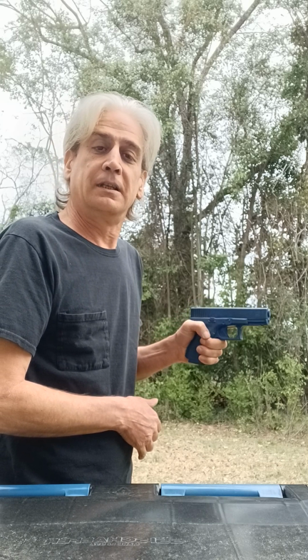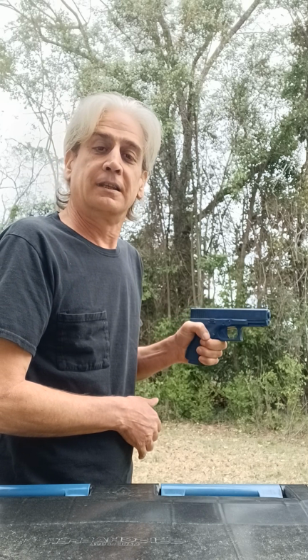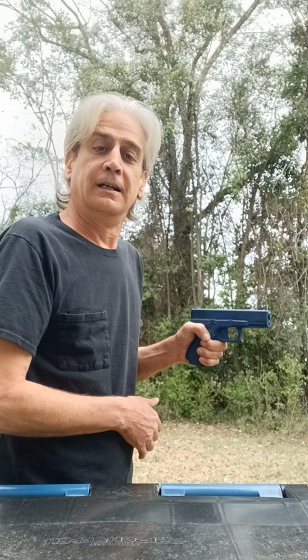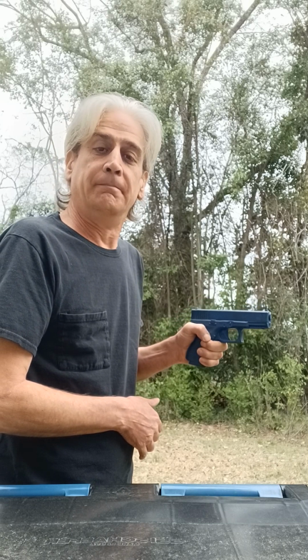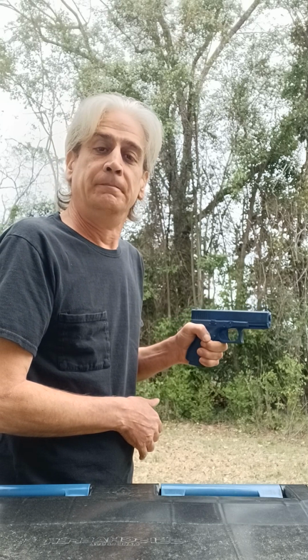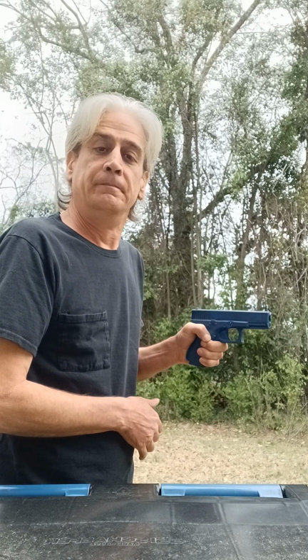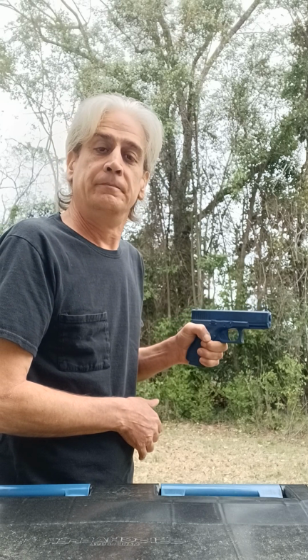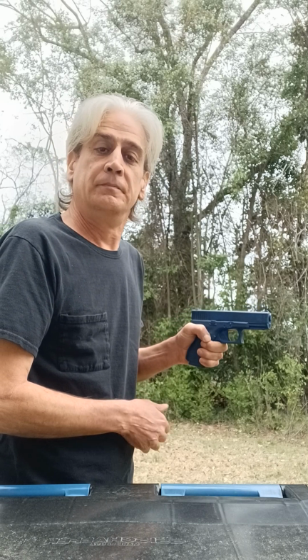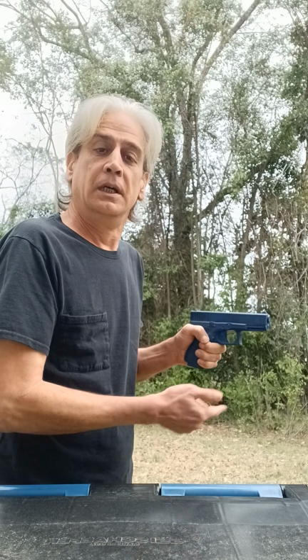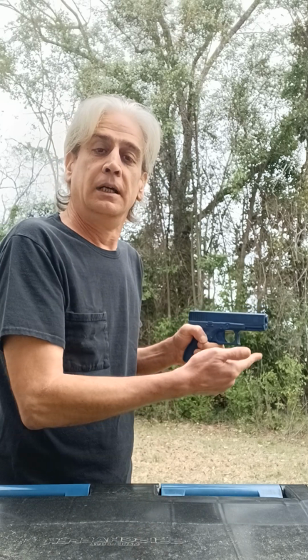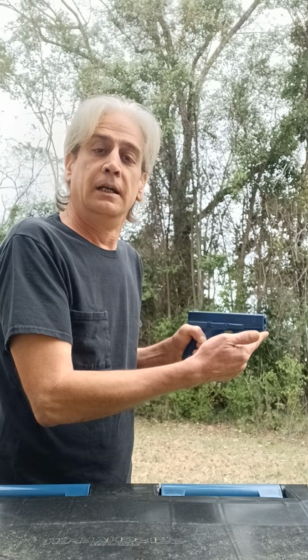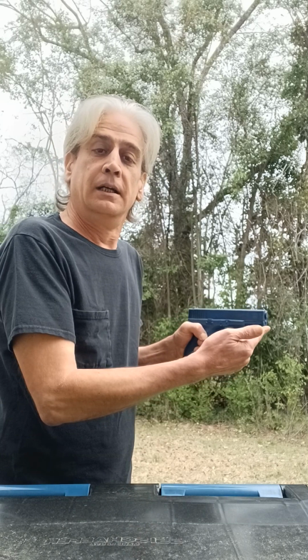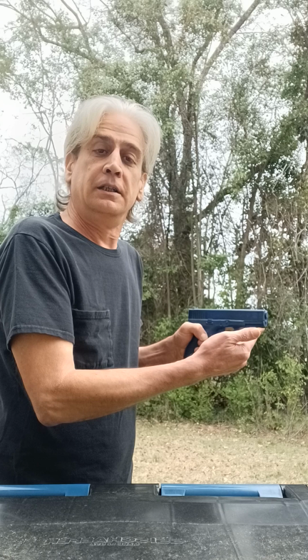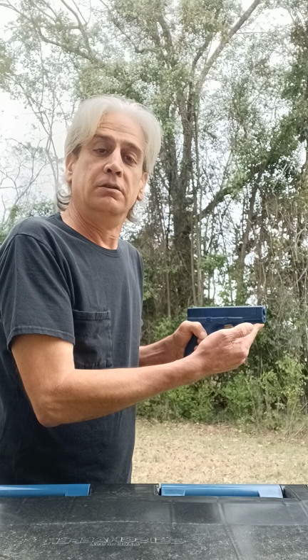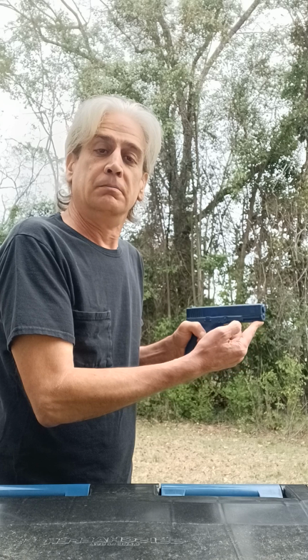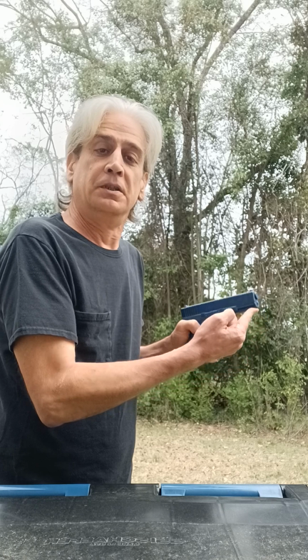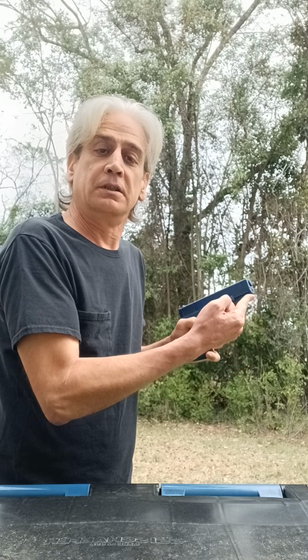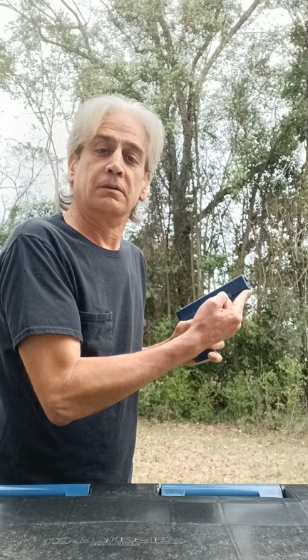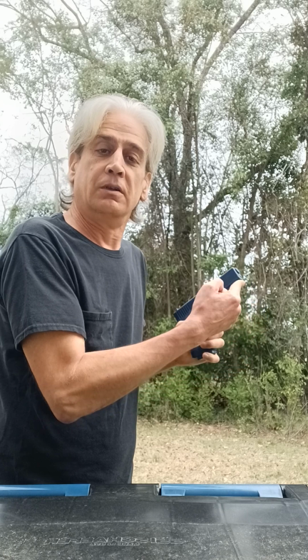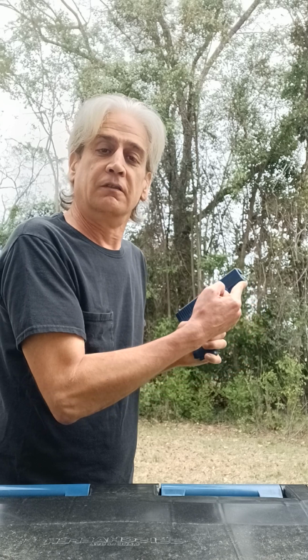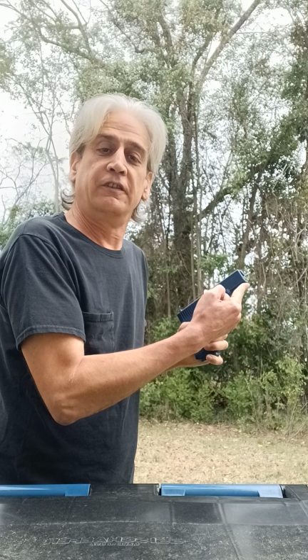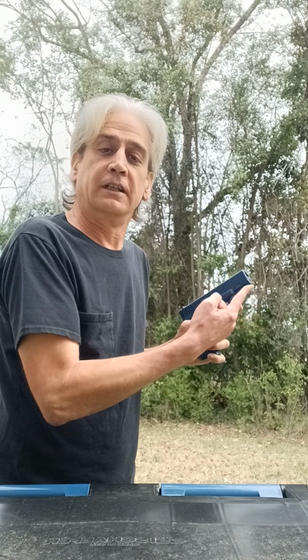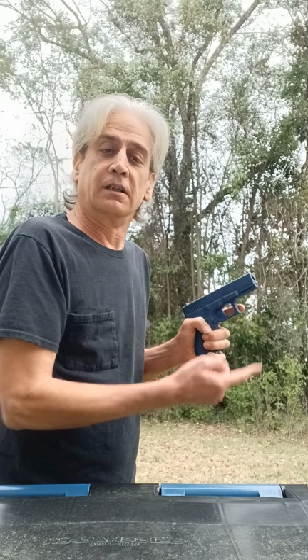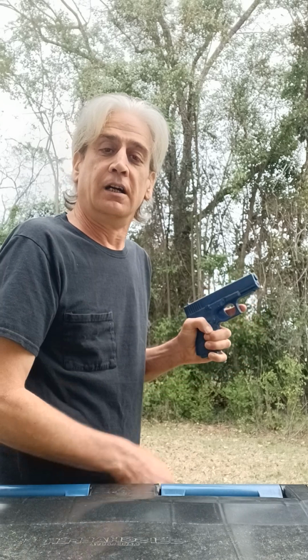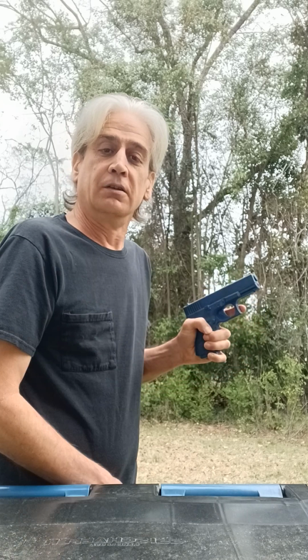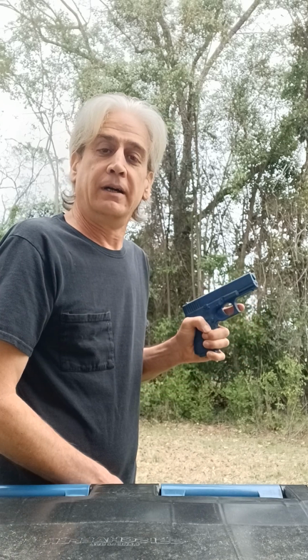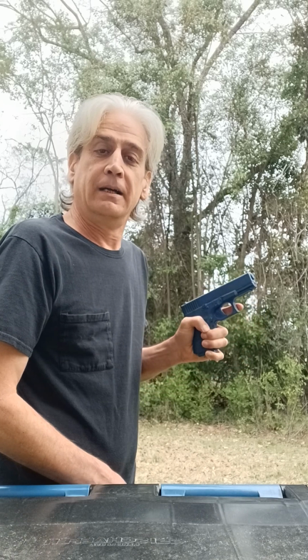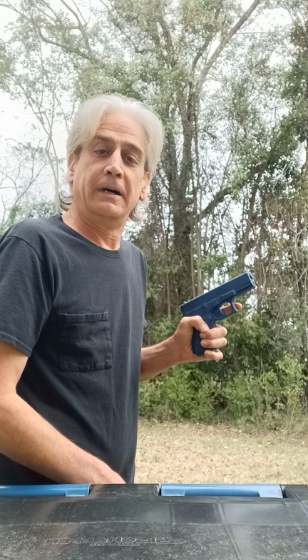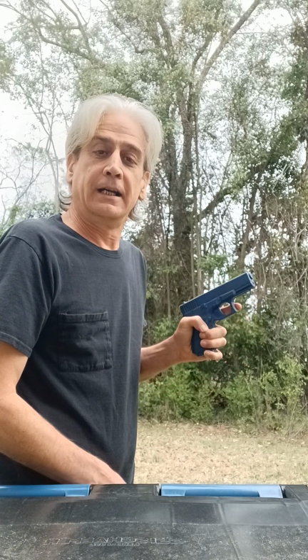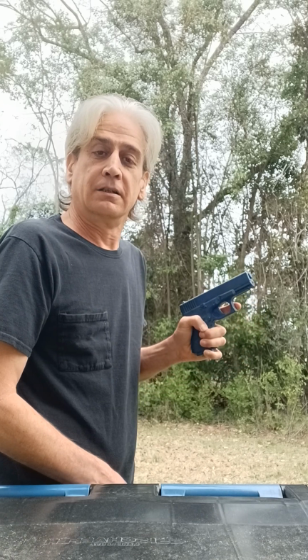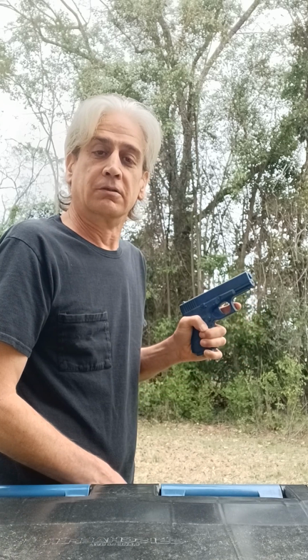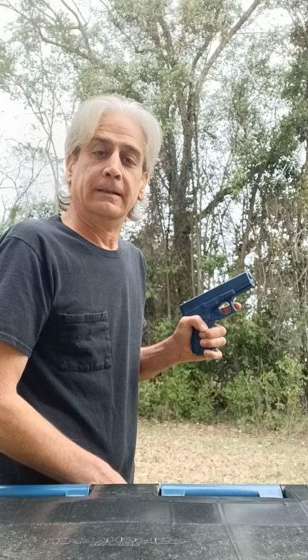Once you drop the thumb, you can push it with one finger all the way up out of your grip.